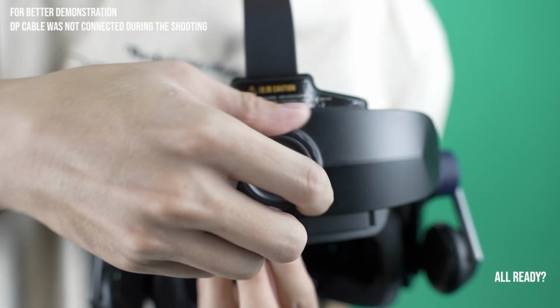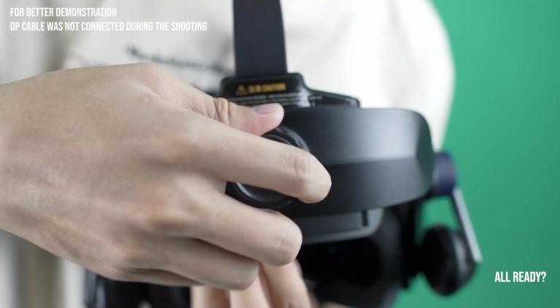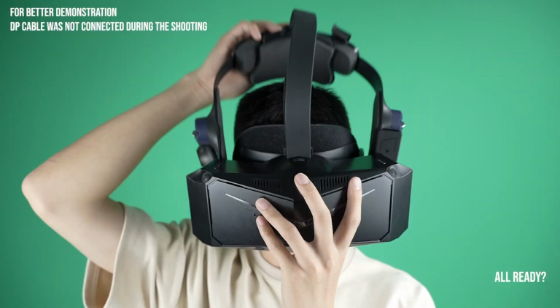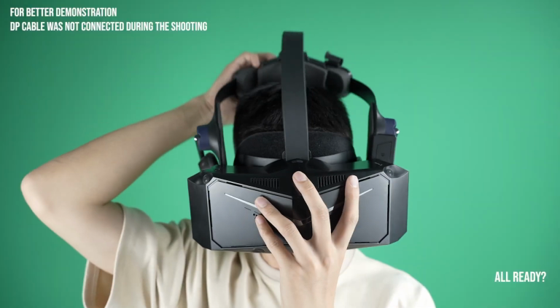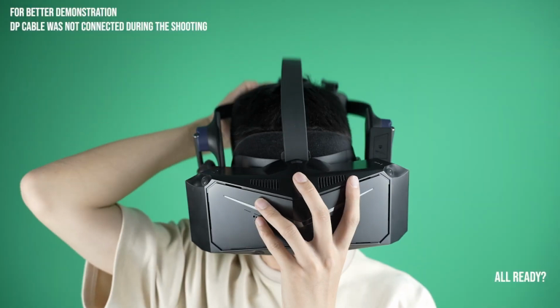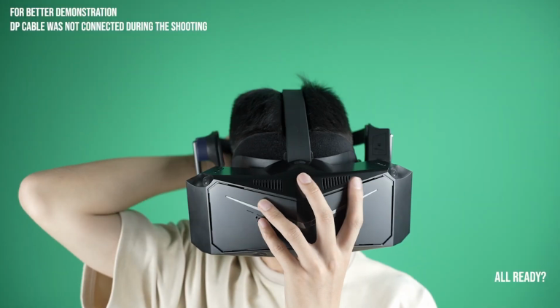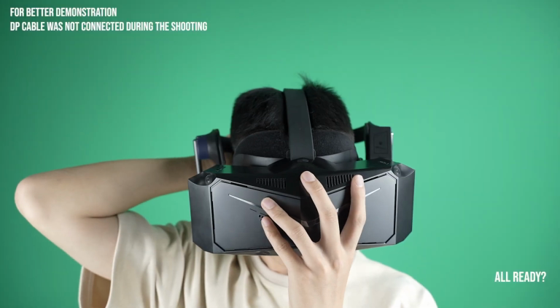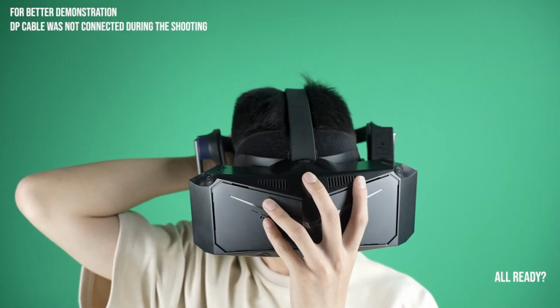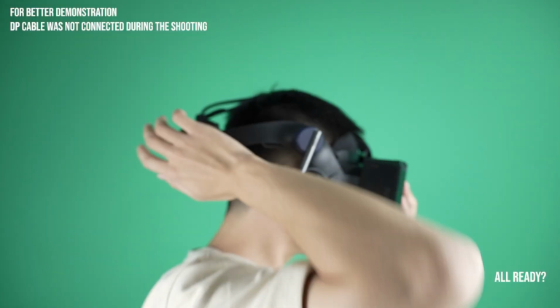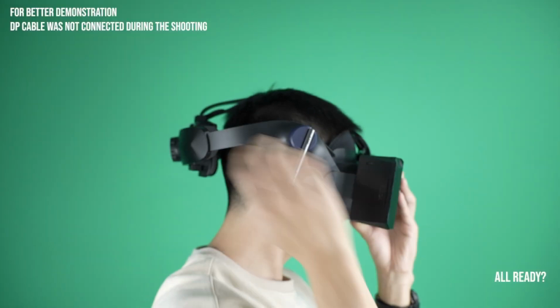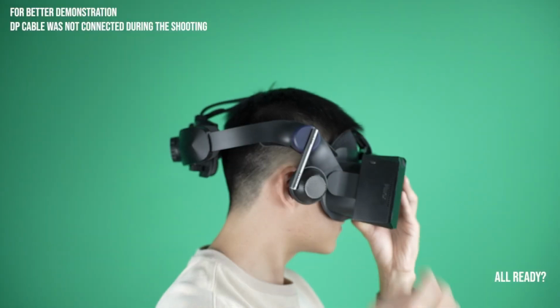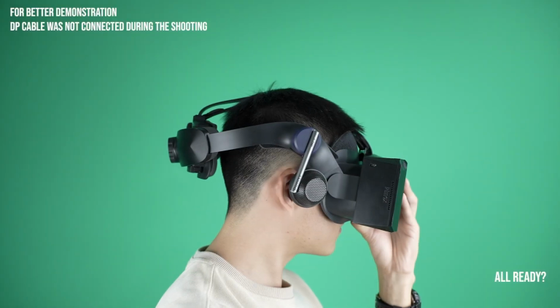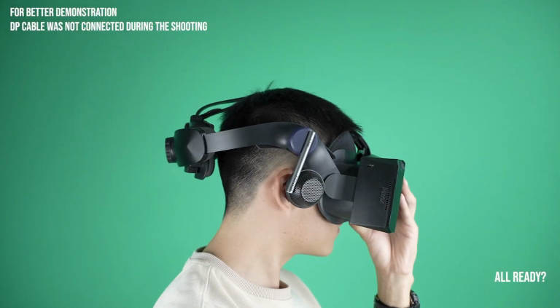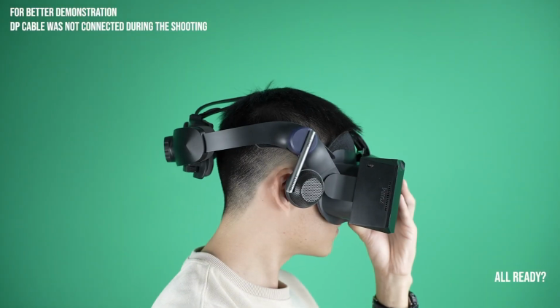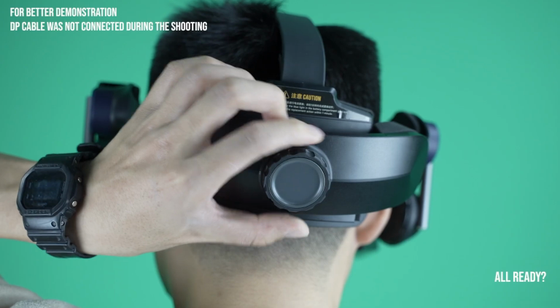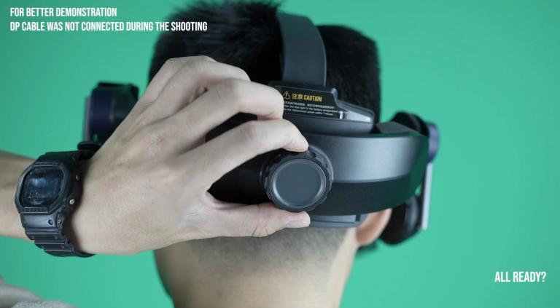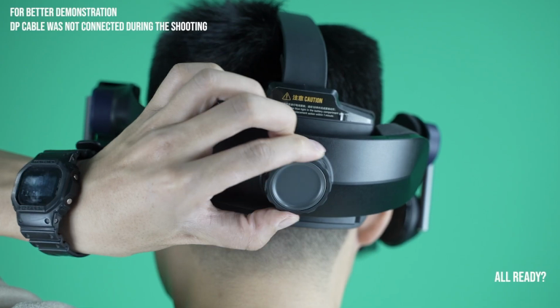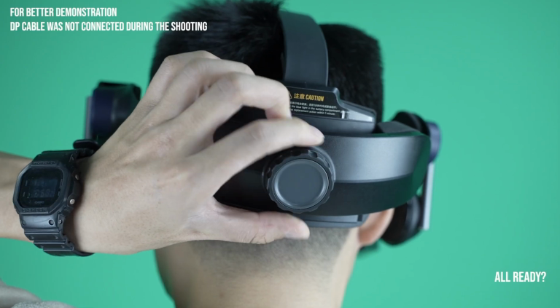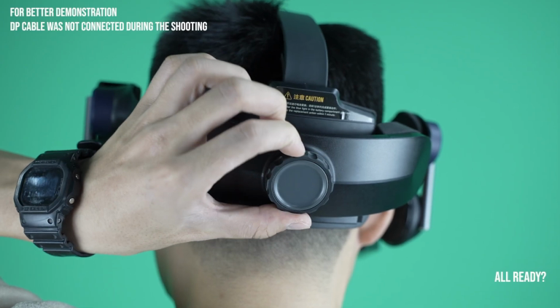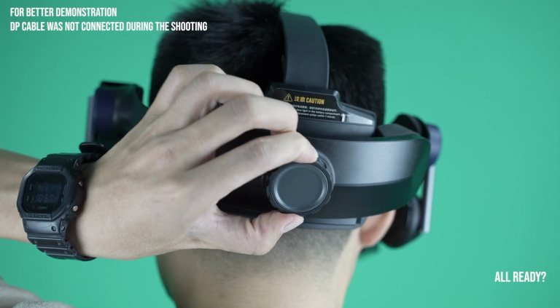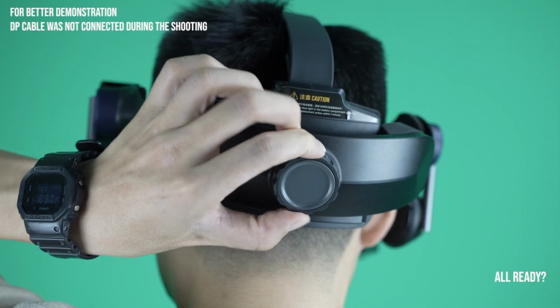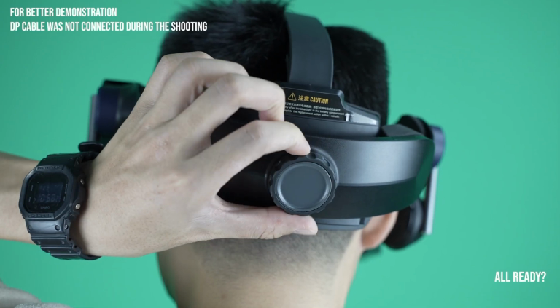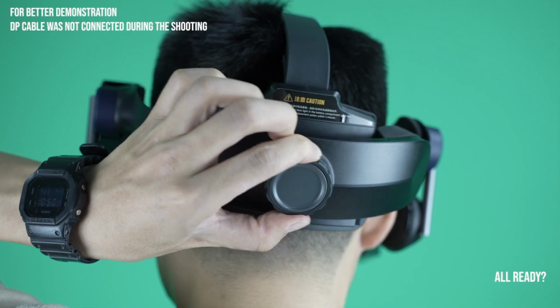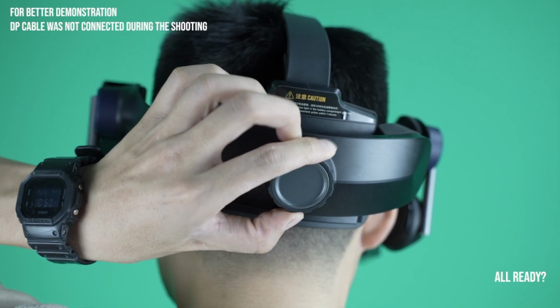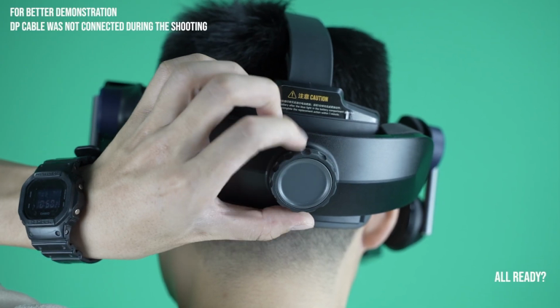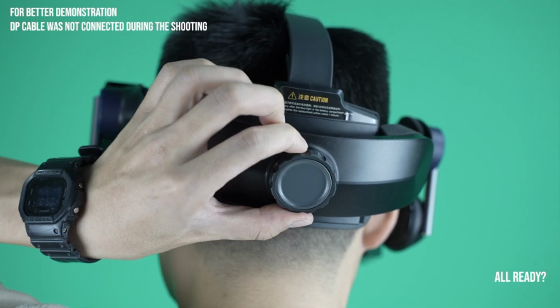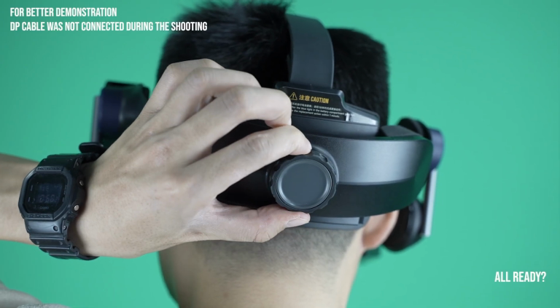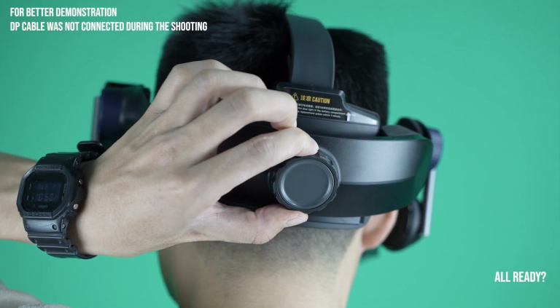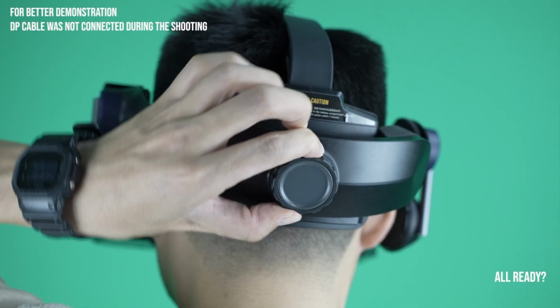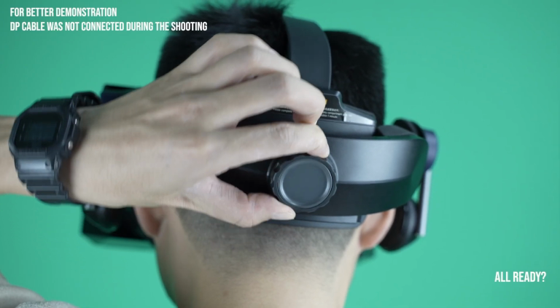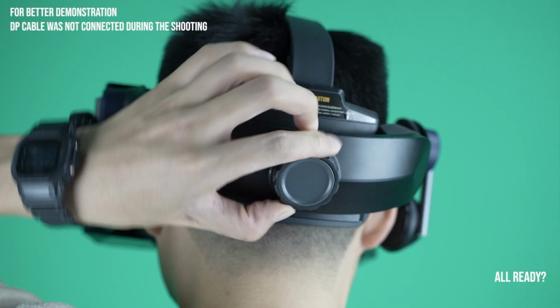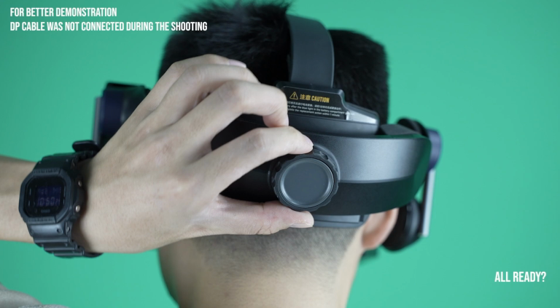Remember, everyone's head shape and size are different, so take the time to adjust the headset to your specific needs.